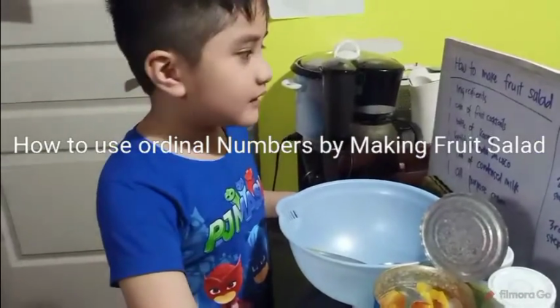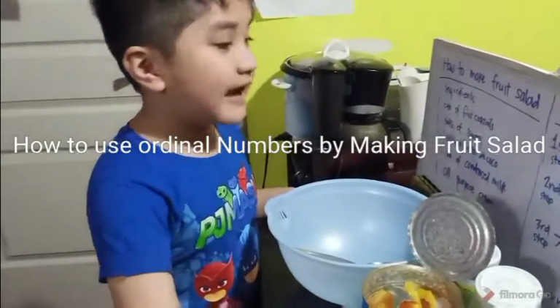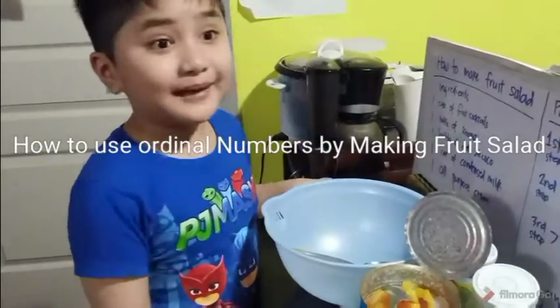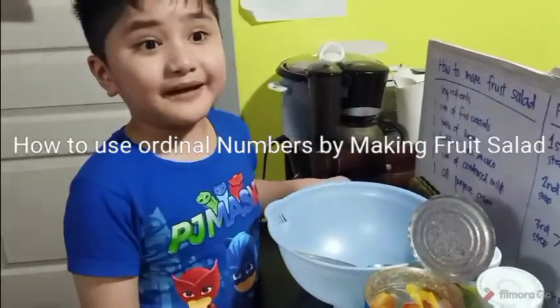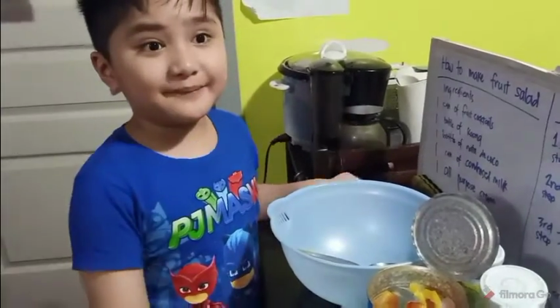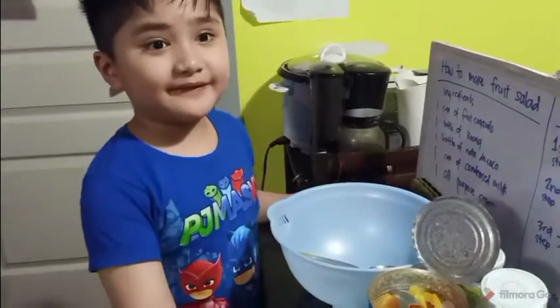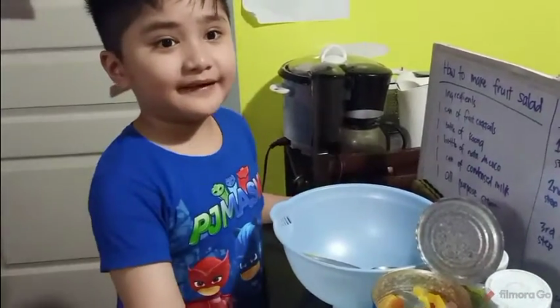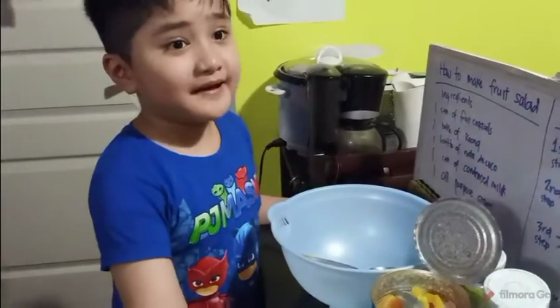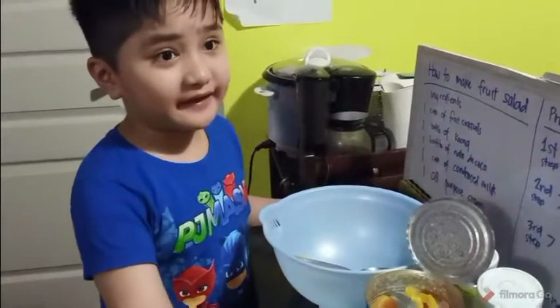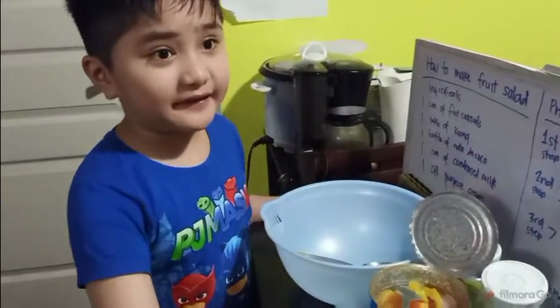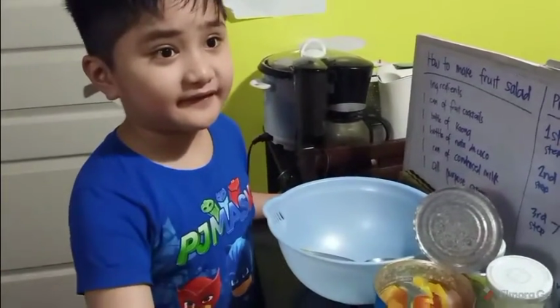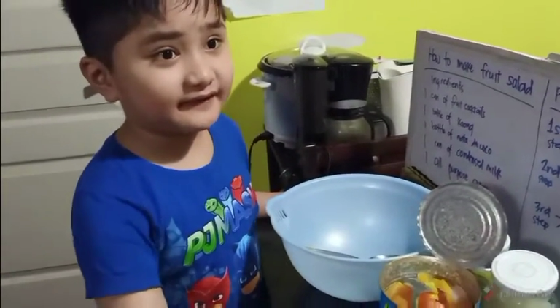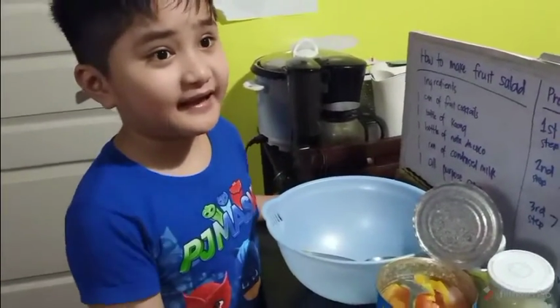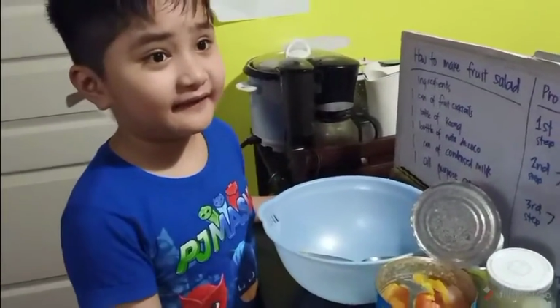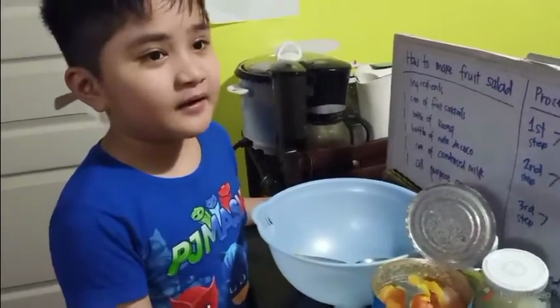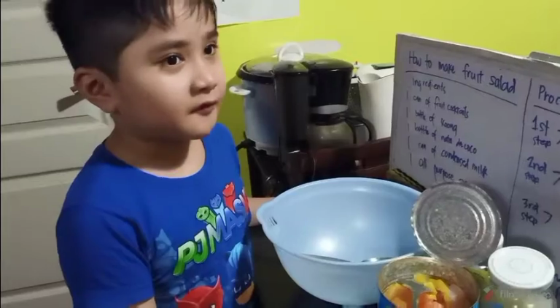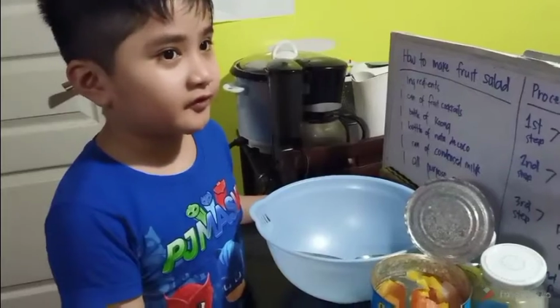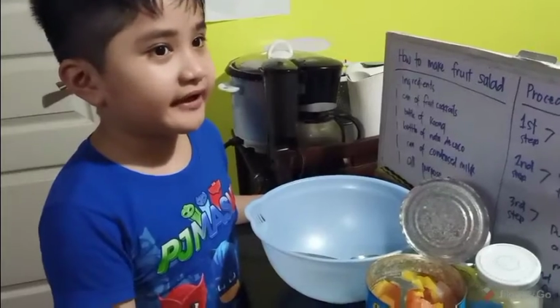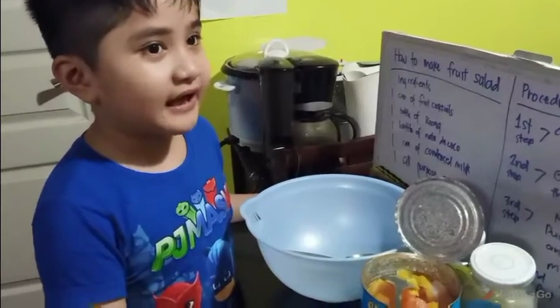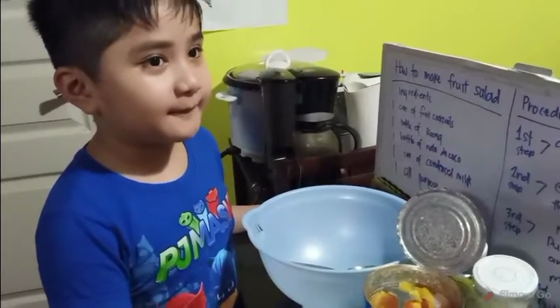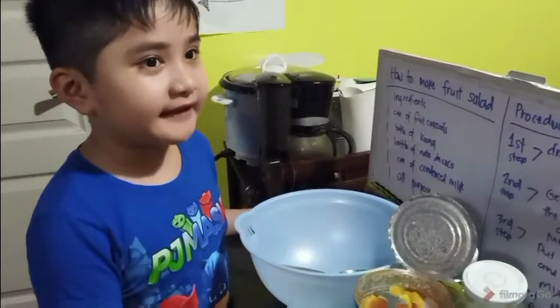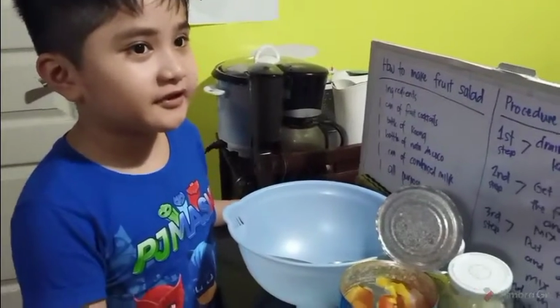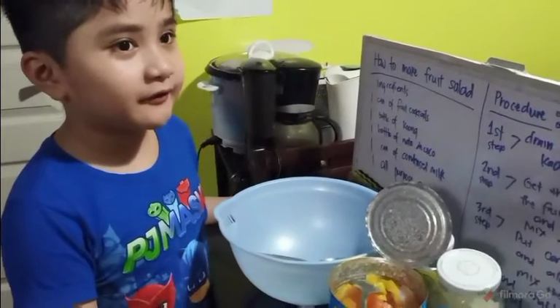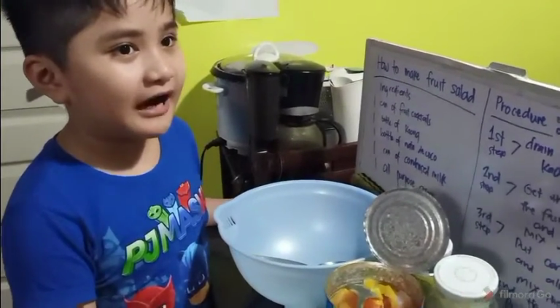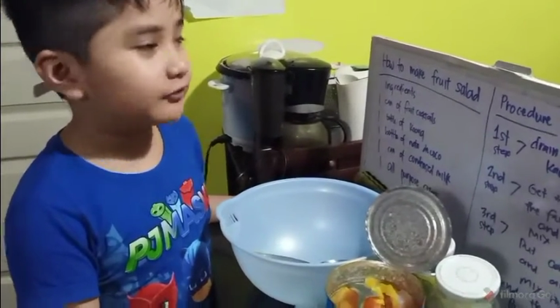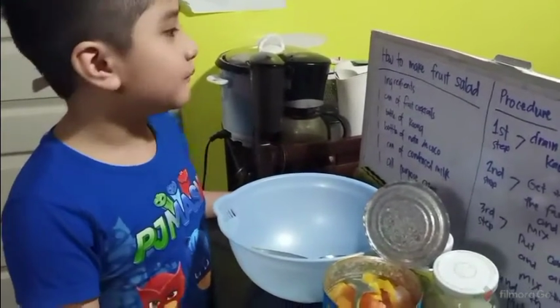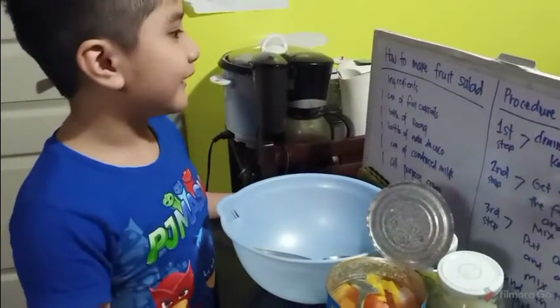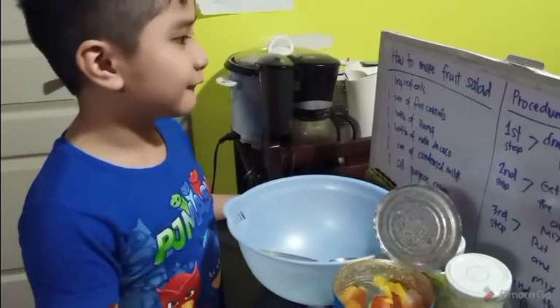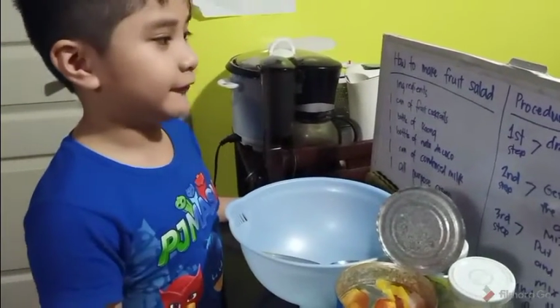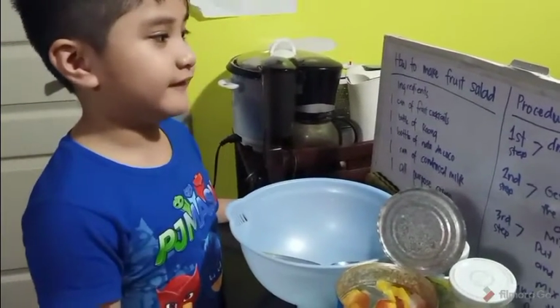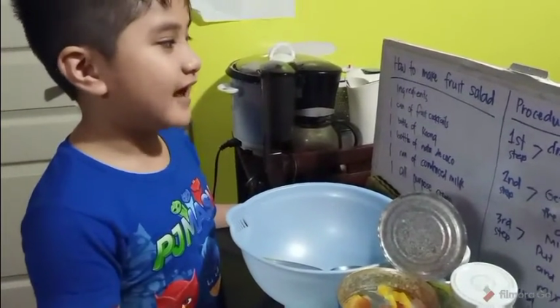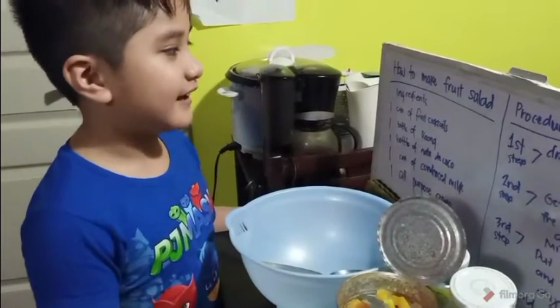Hi, my name is Zikeza, KST Sellings. For today, I'll be teaching you how to make fruit salad.